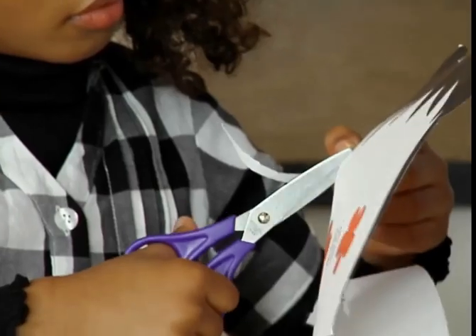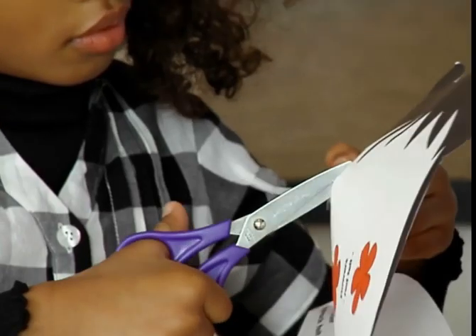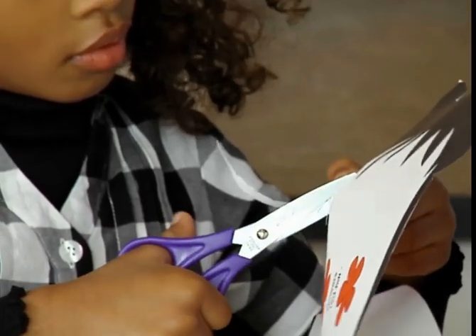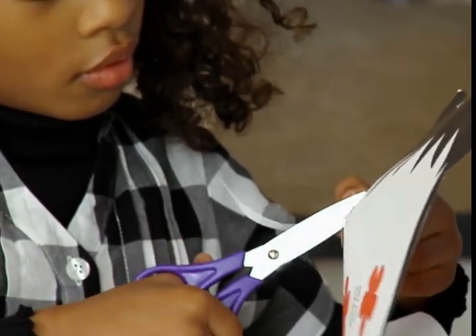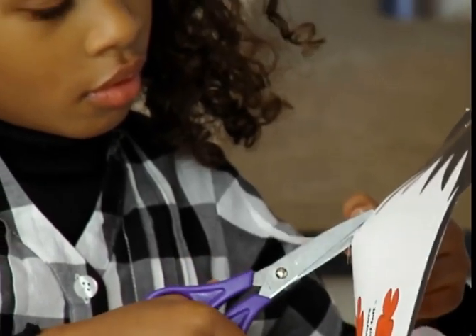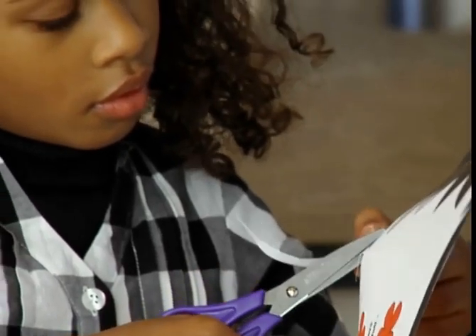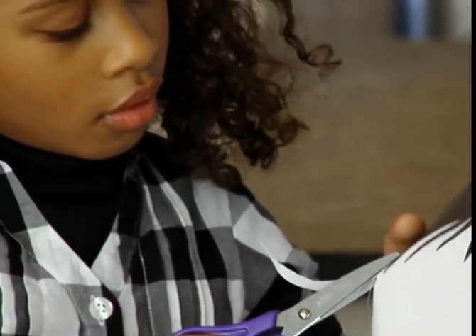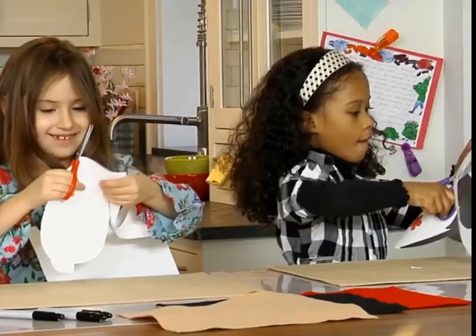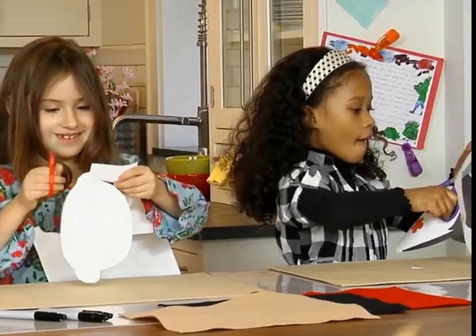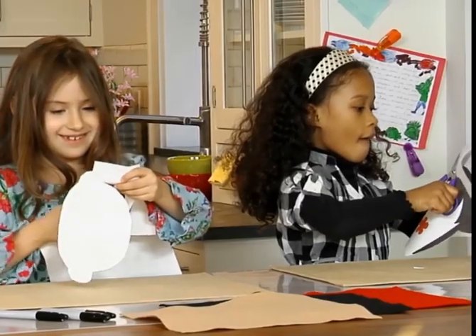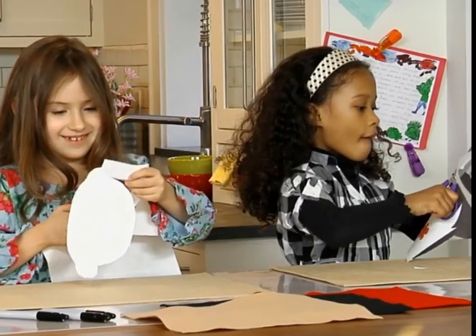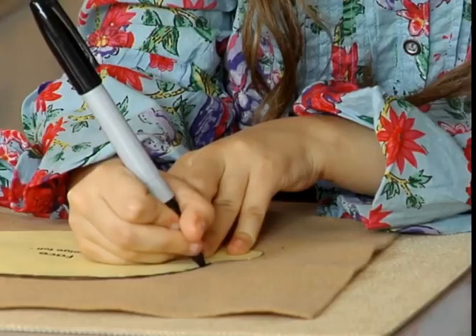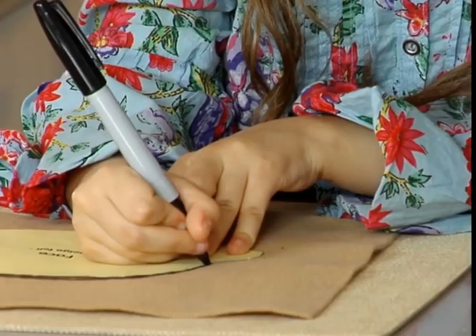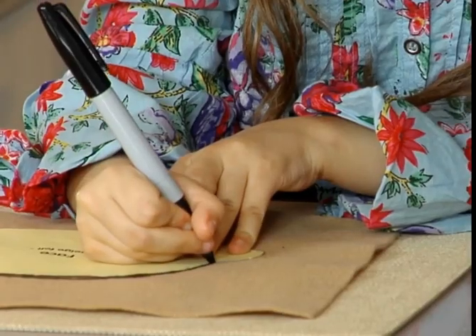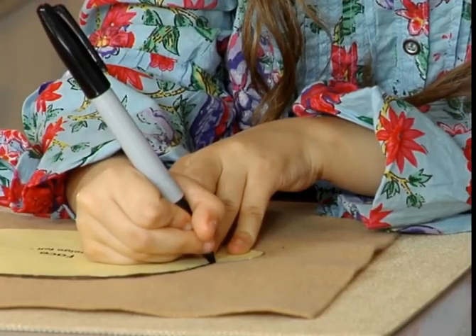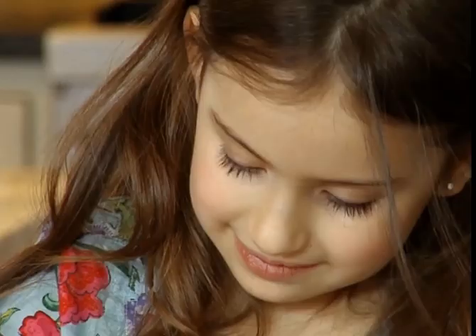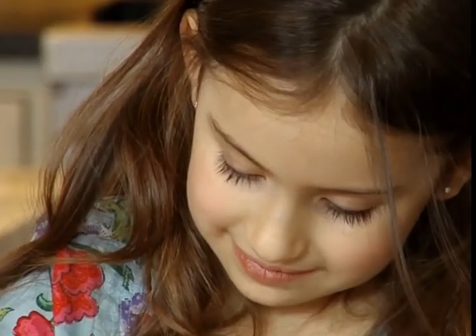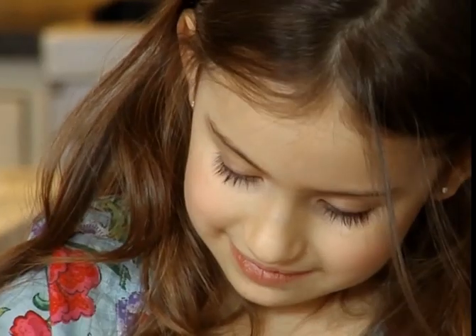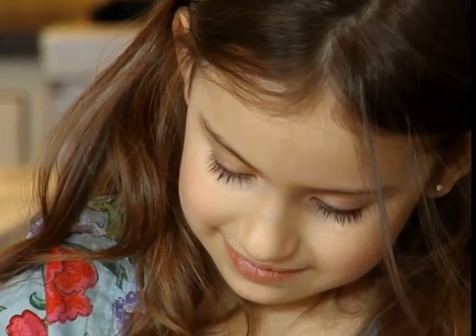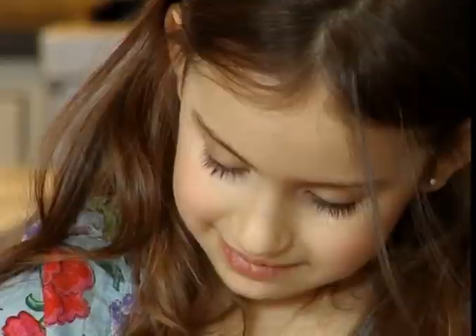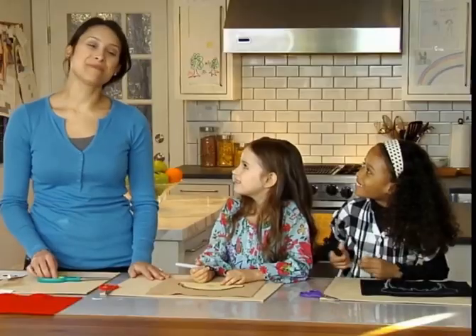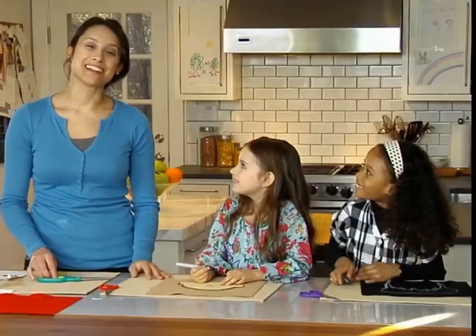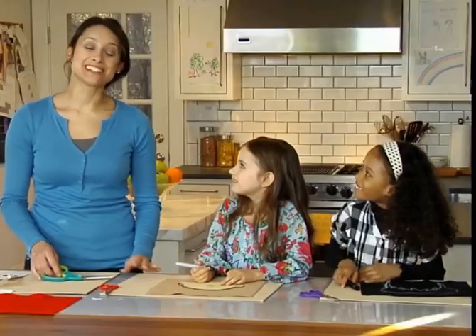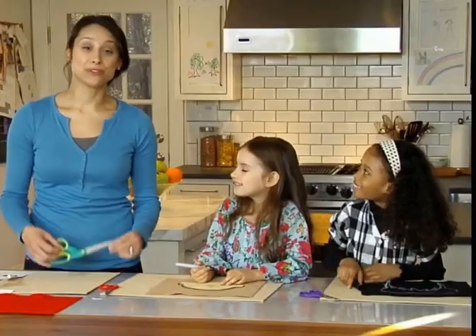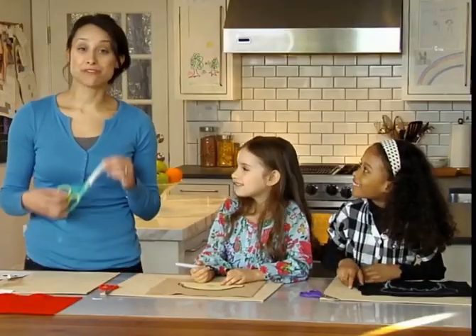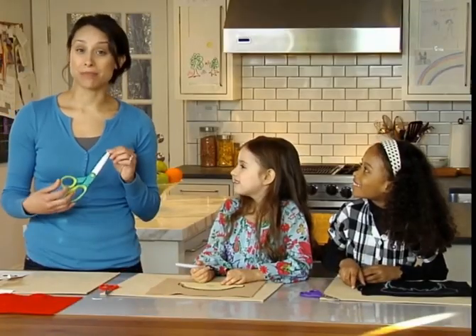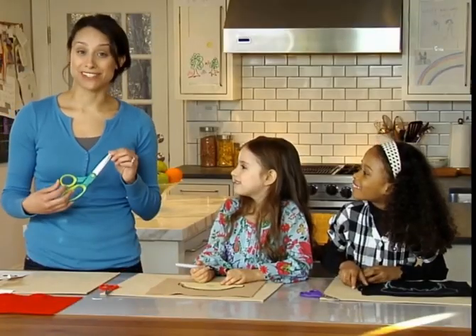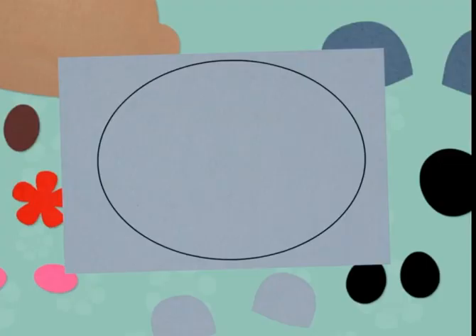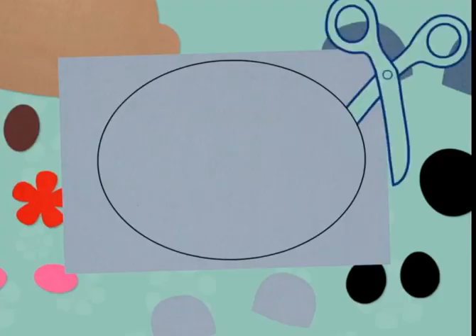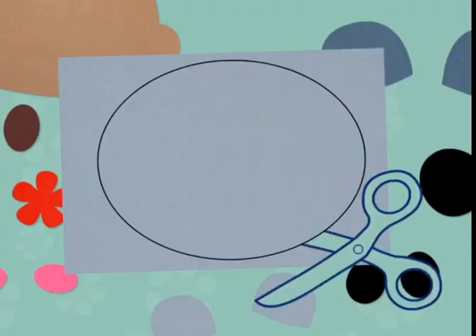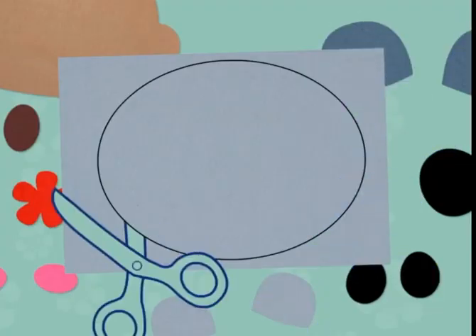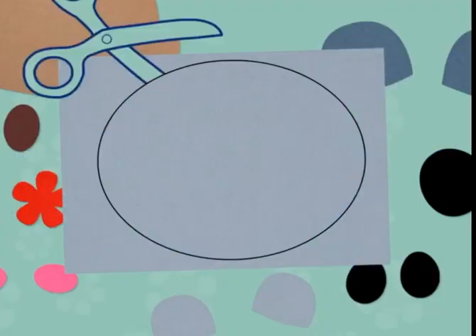Let the kids cut out the templates and then trace the shapes. Then parents use the fabric scissors to cut out the felt shapes.